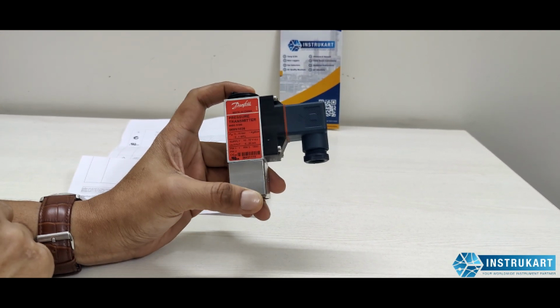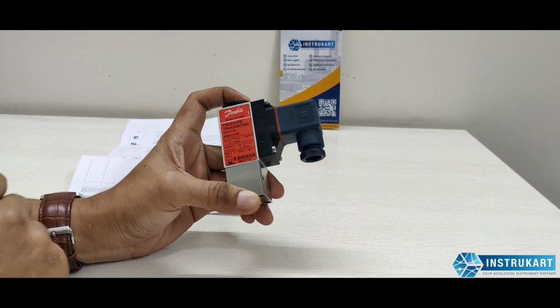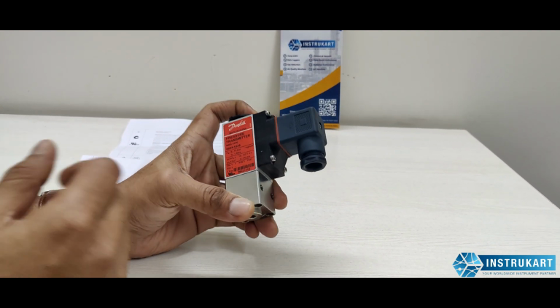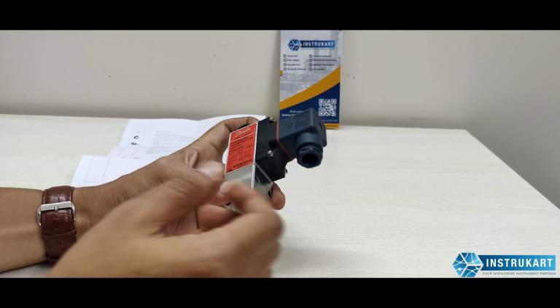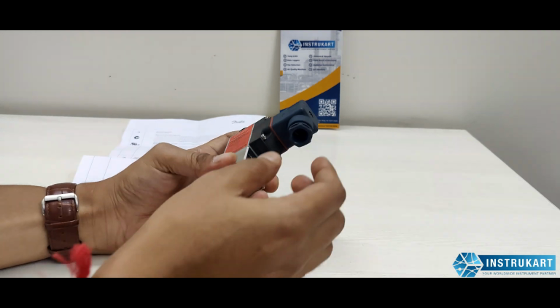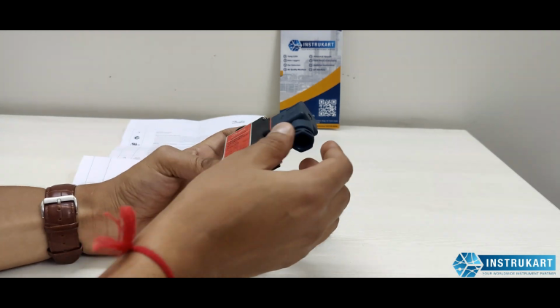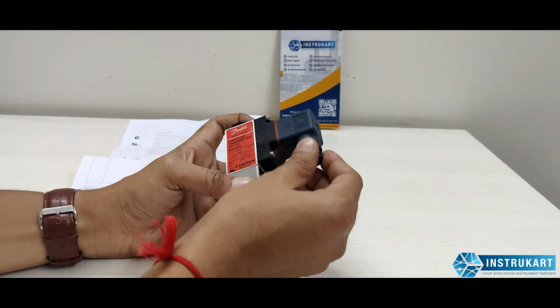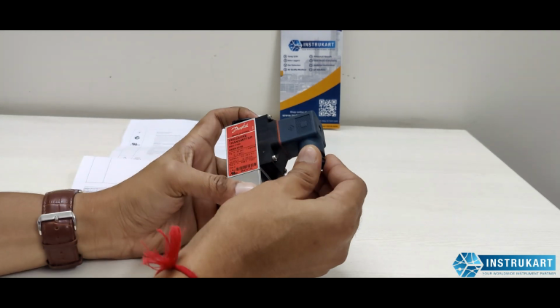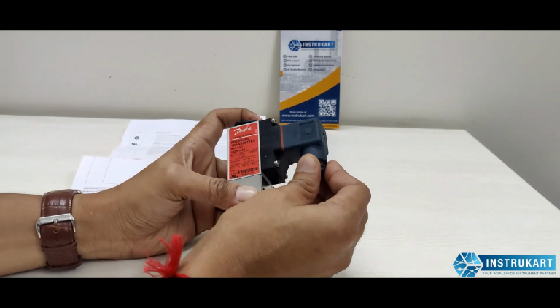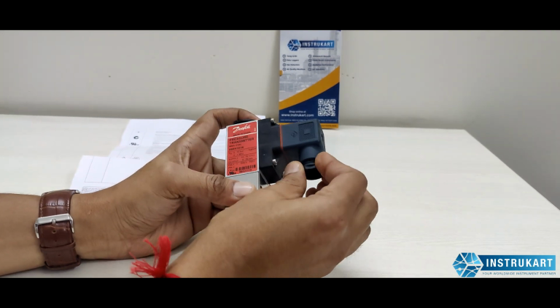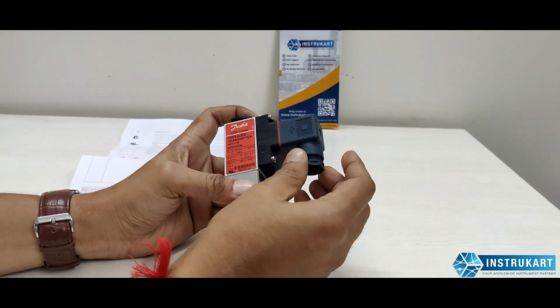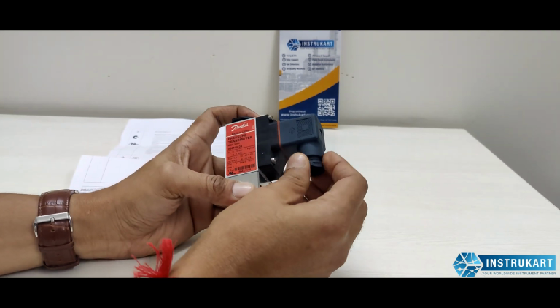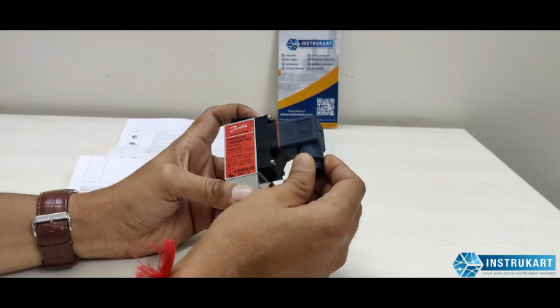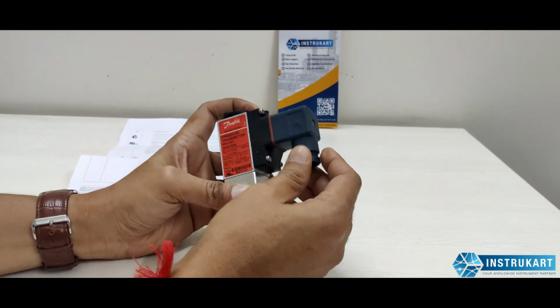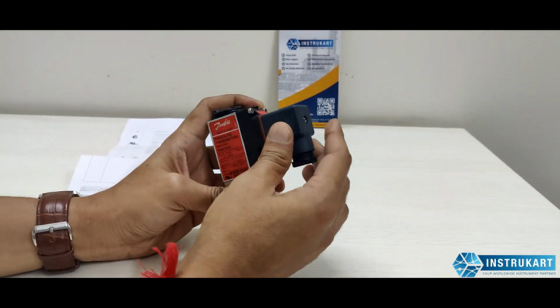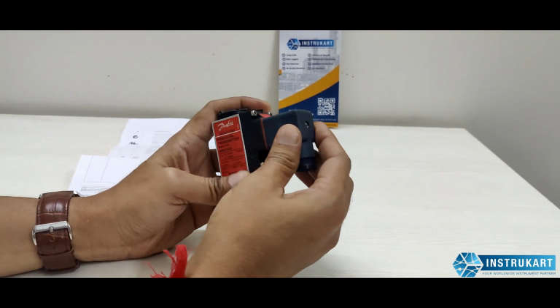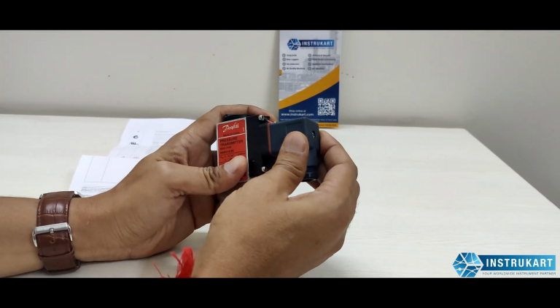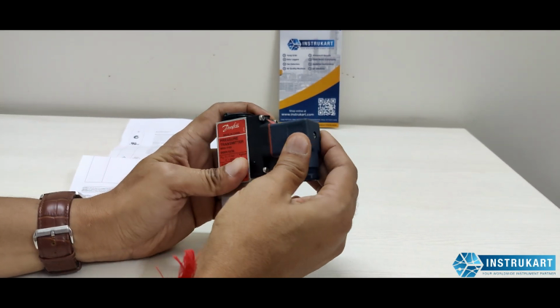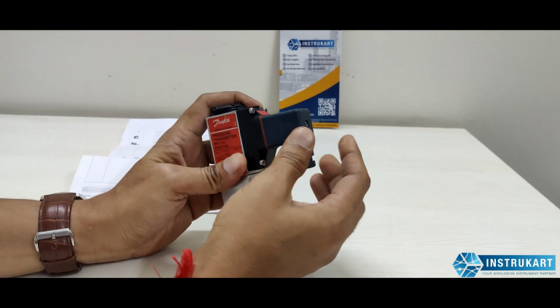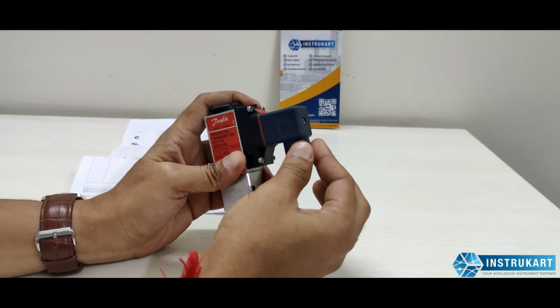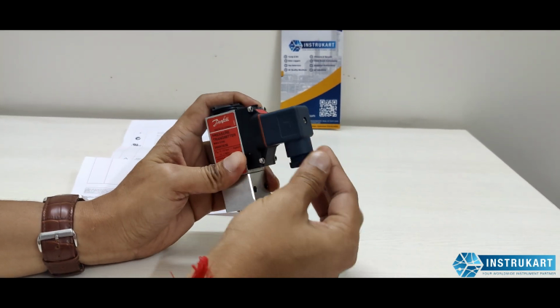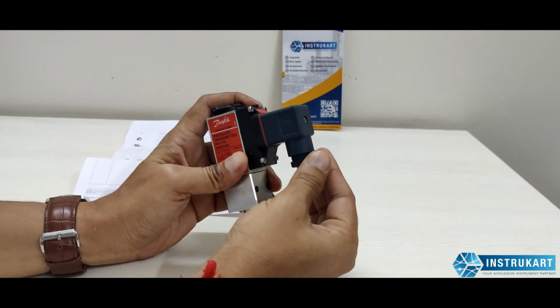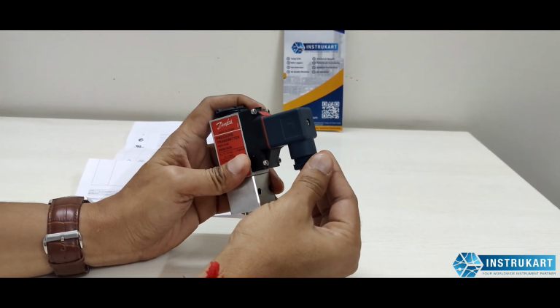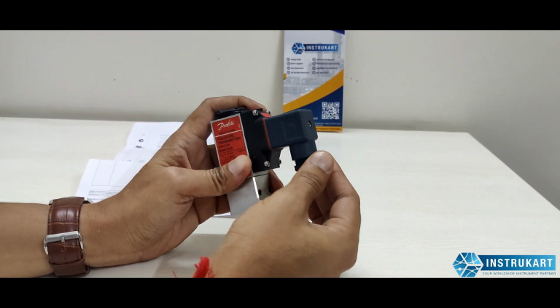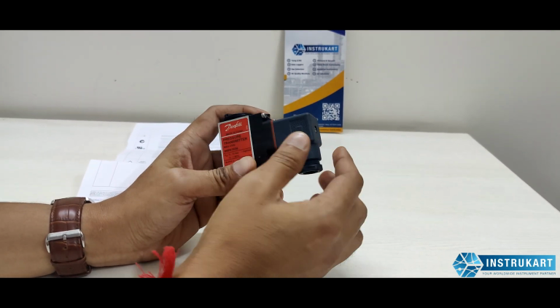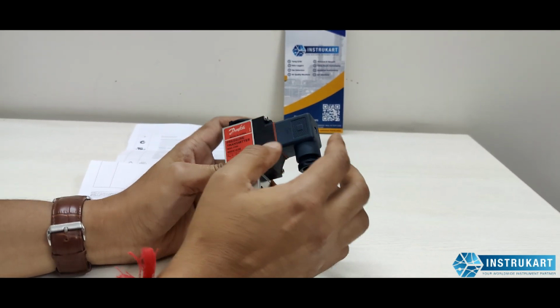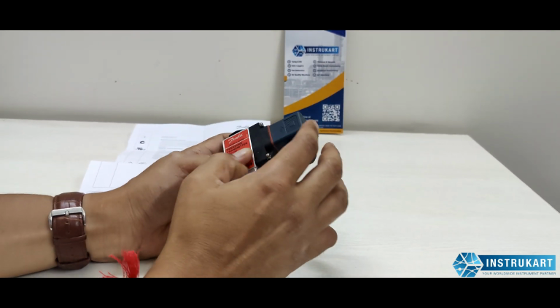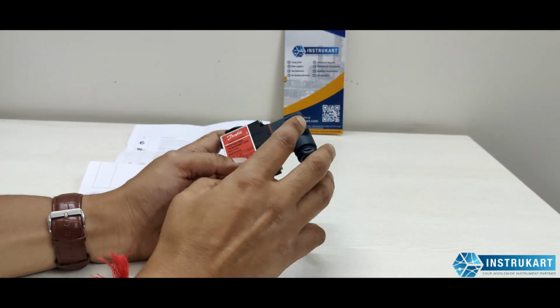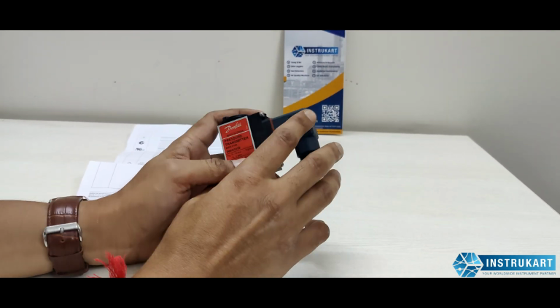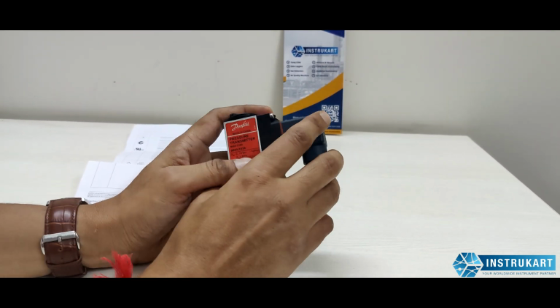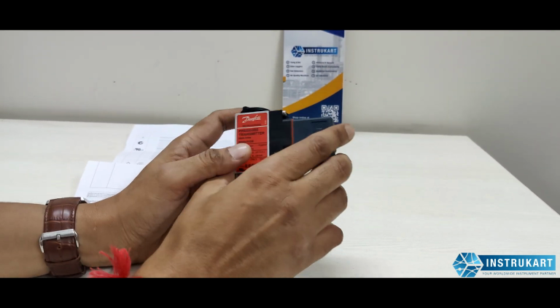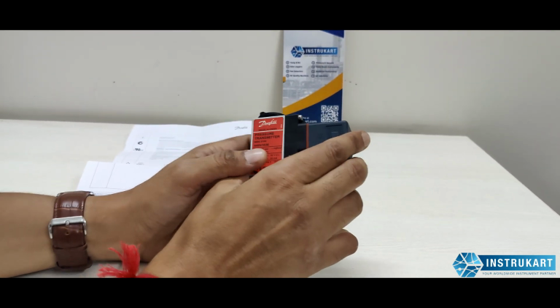For the pin selections or connecting to the pins, you can open this and connect to that.